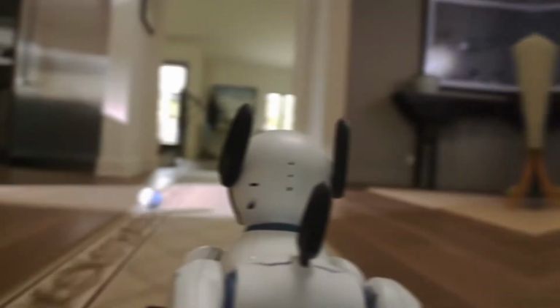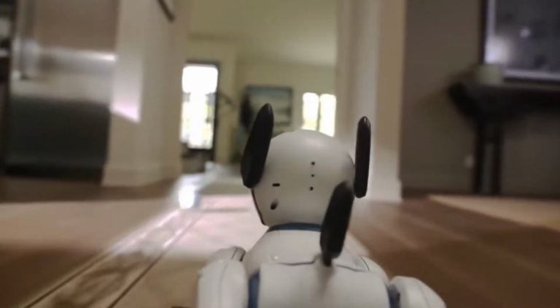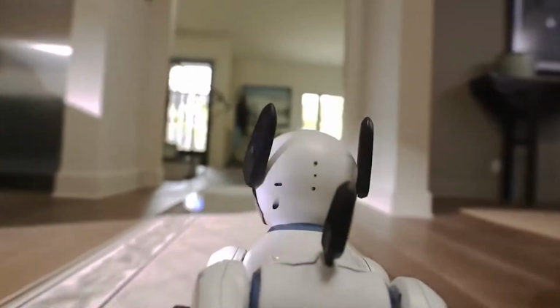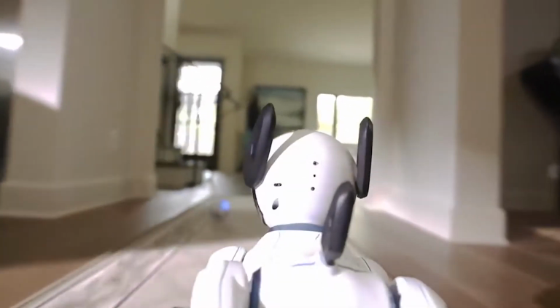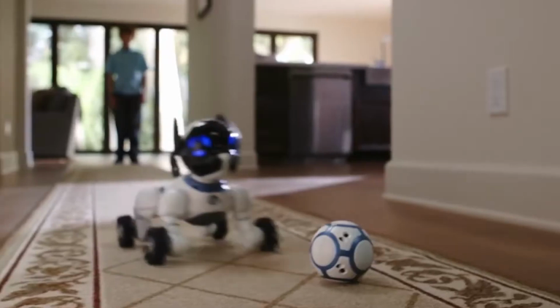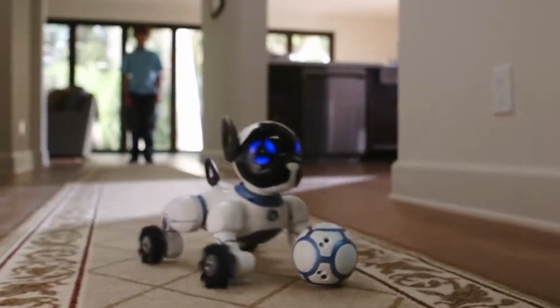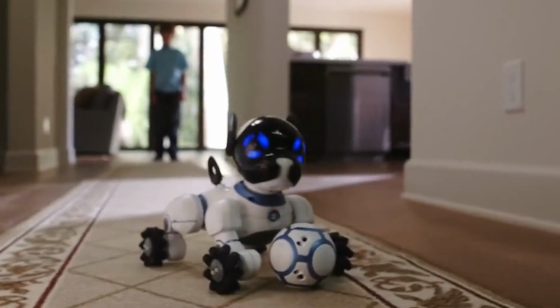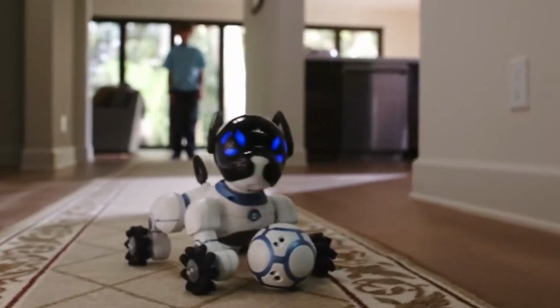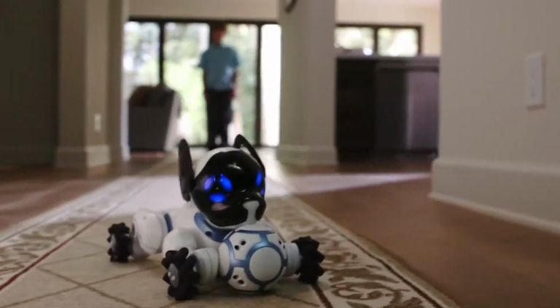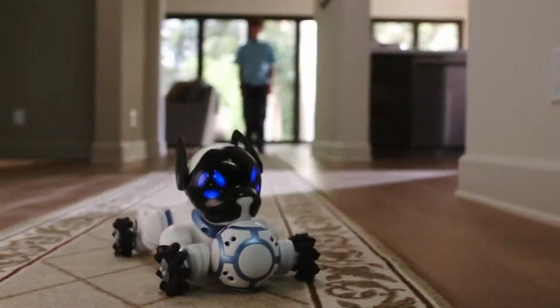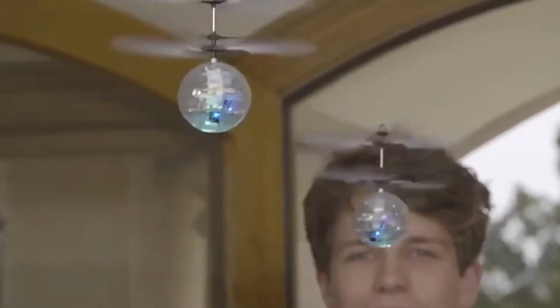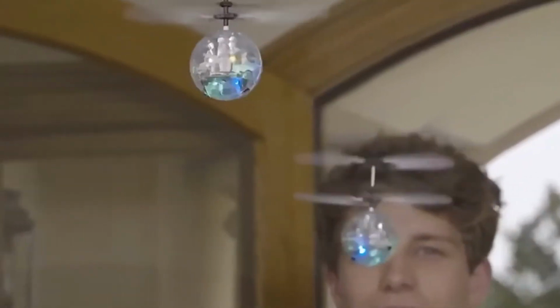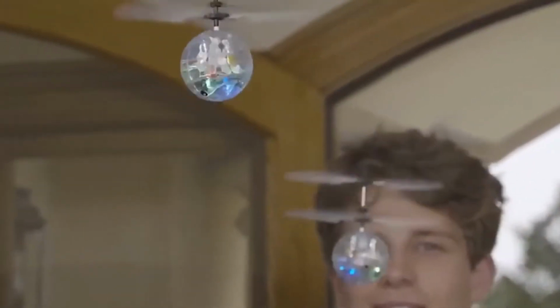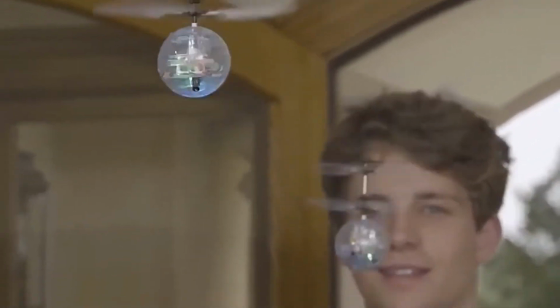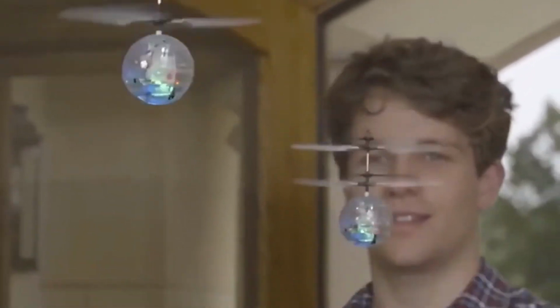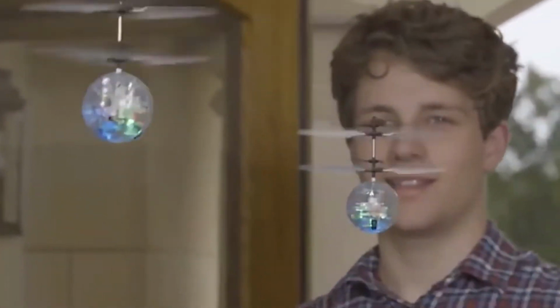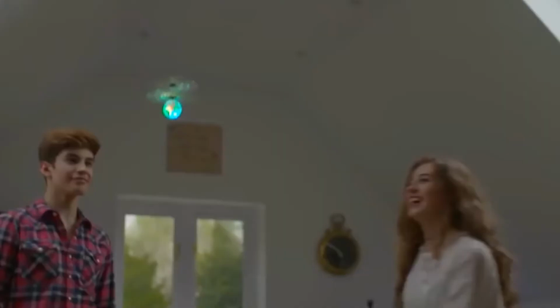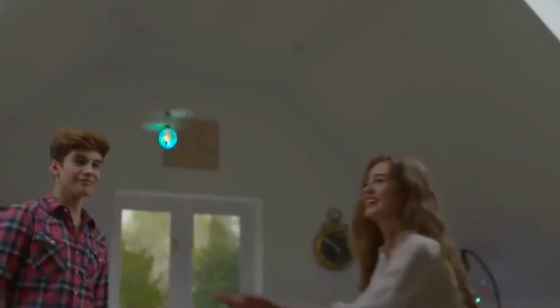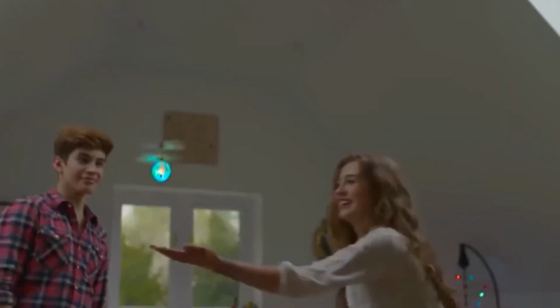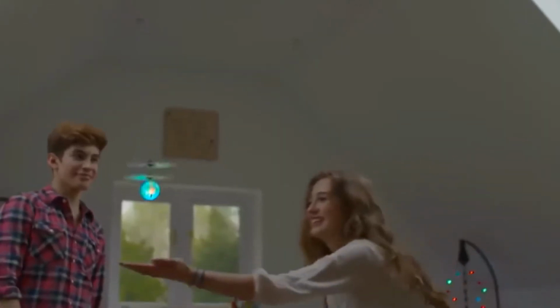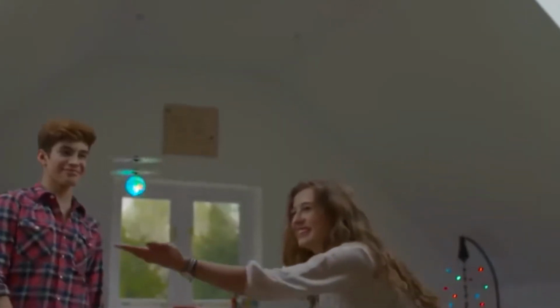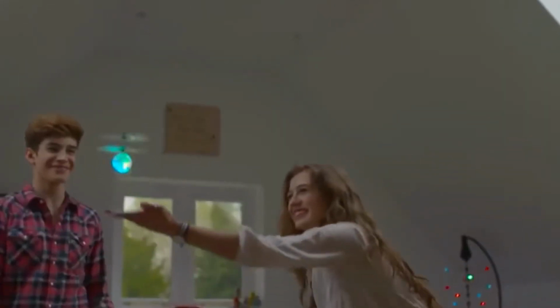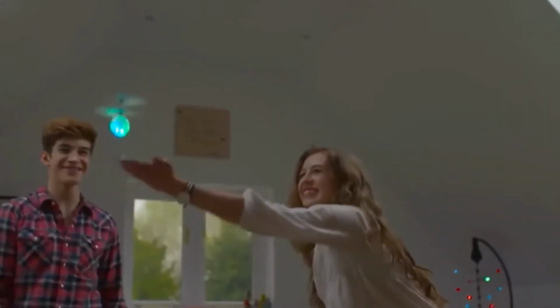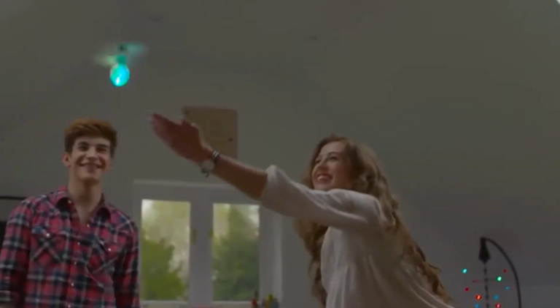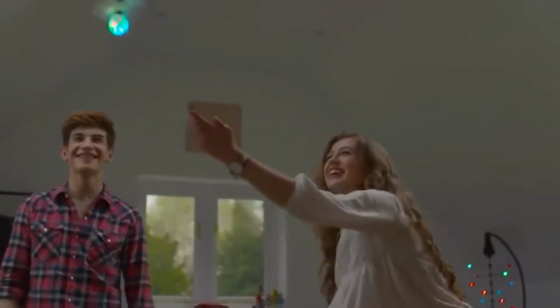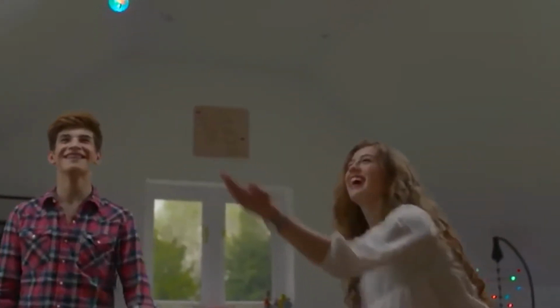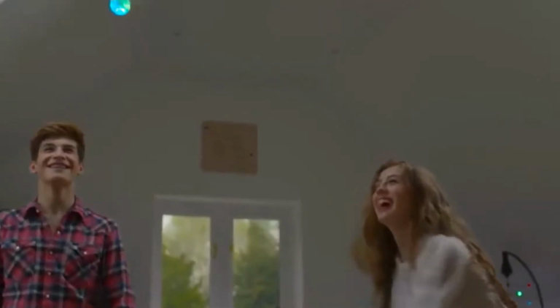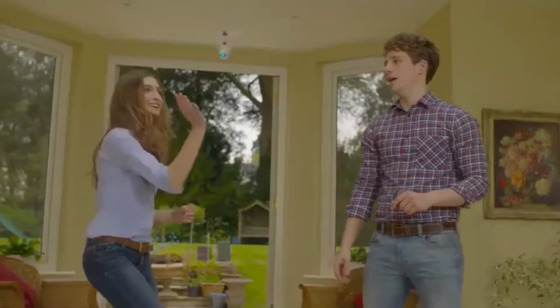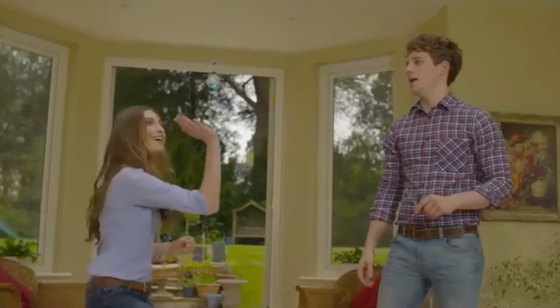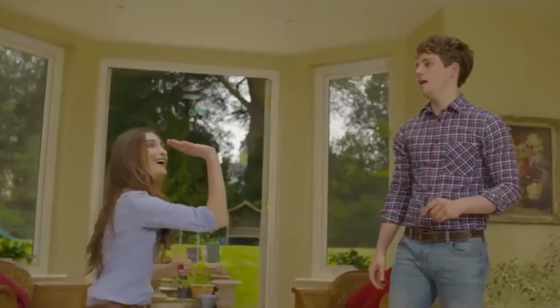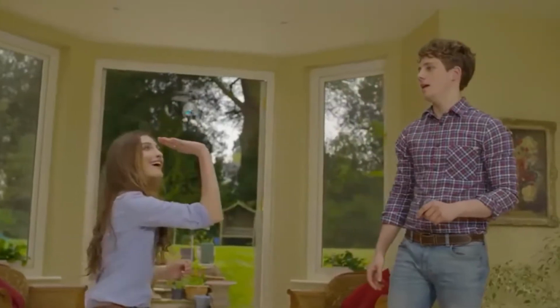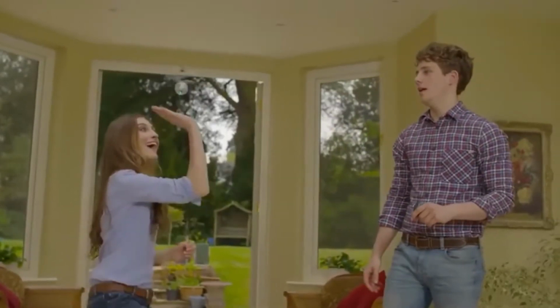Hello technophiles, welcome to Tenzi's Tech. I'm Scott Leffler and this is our list of the 10 Best Tech Gifts for Kids in 2022.